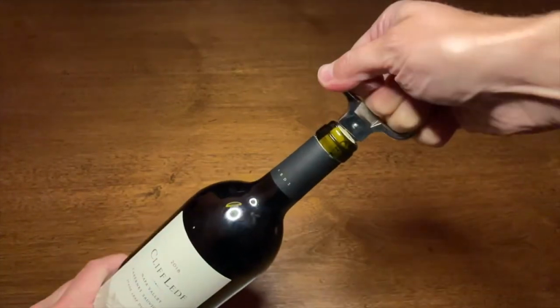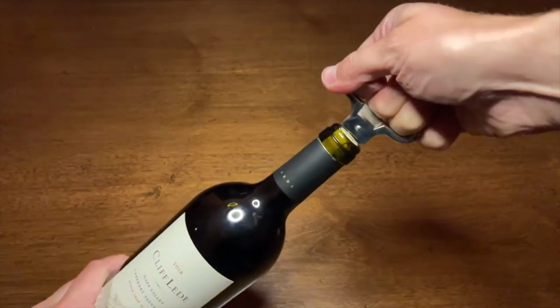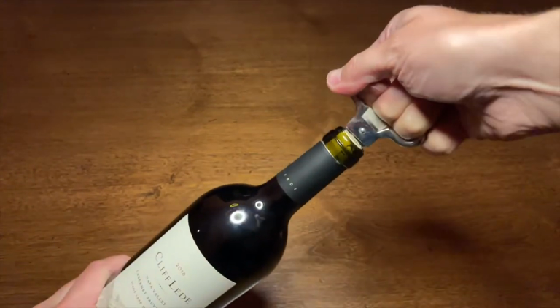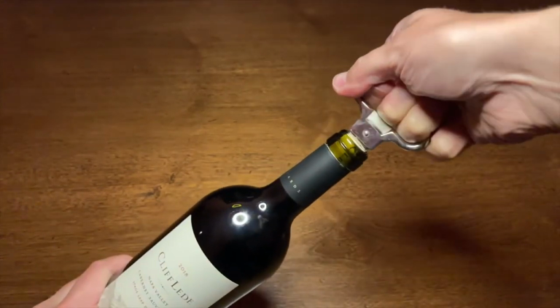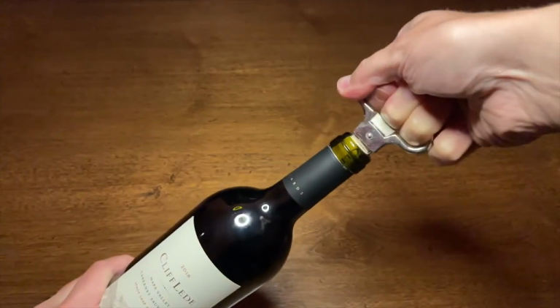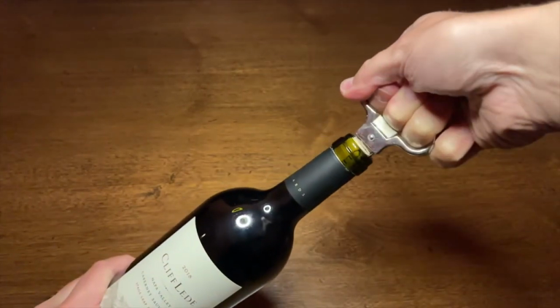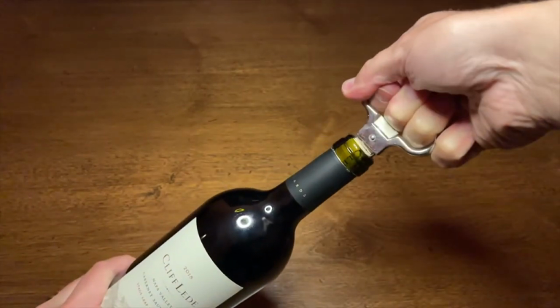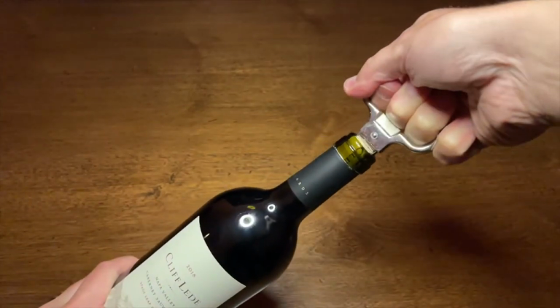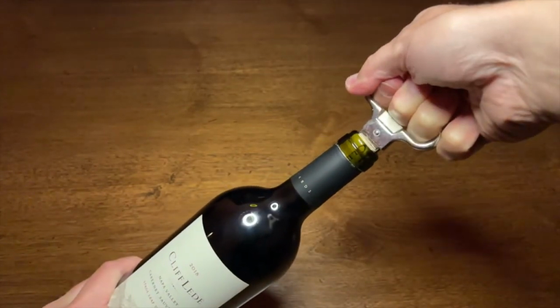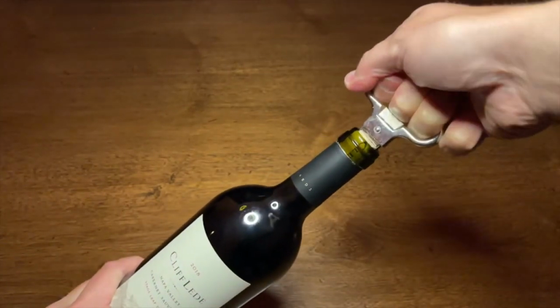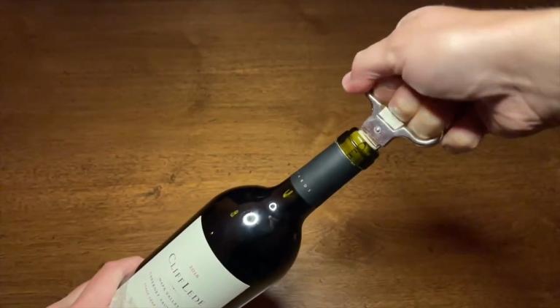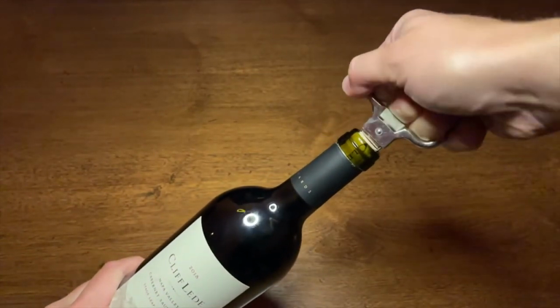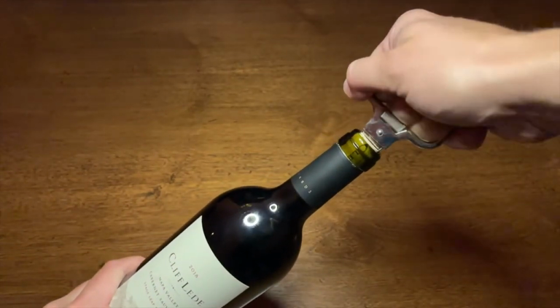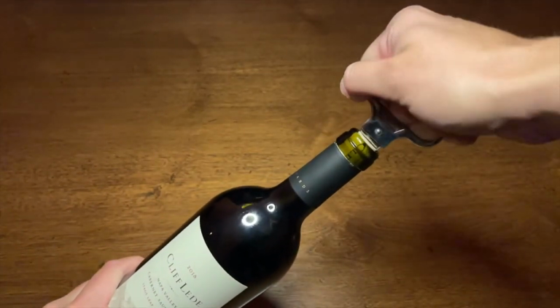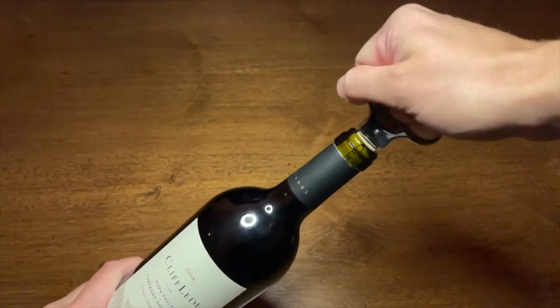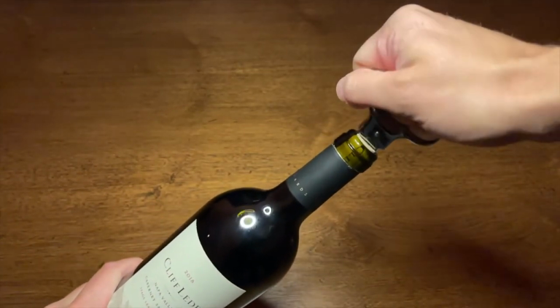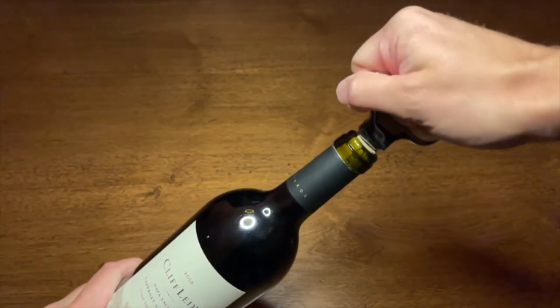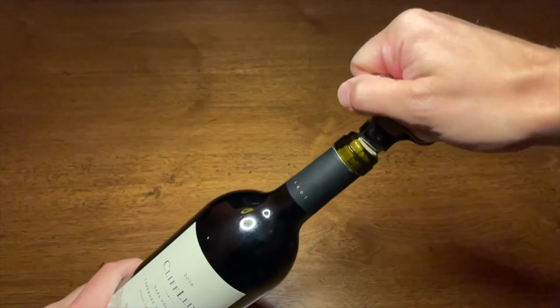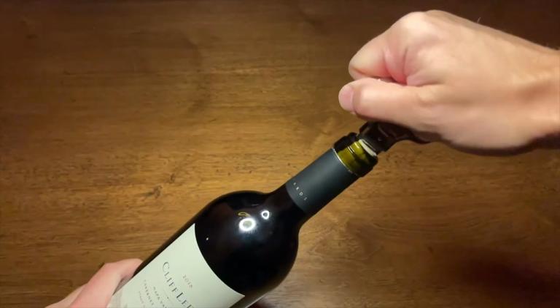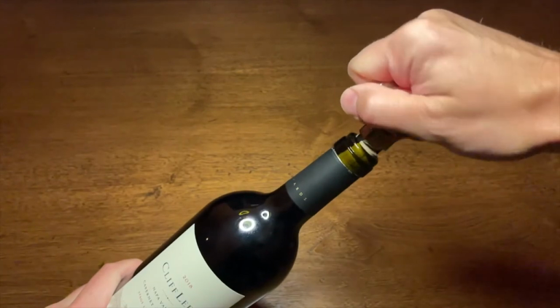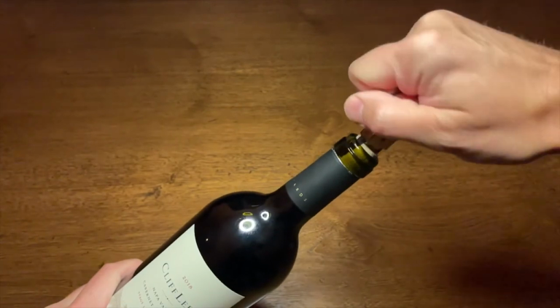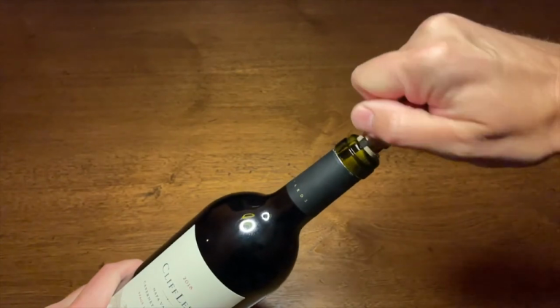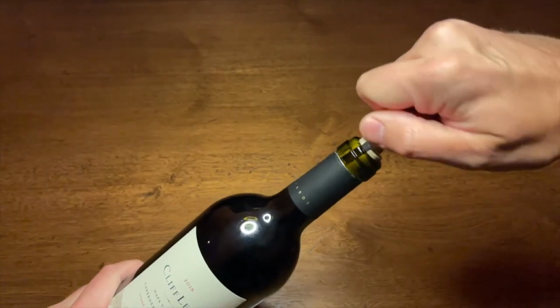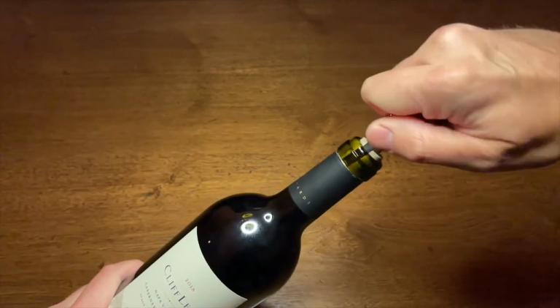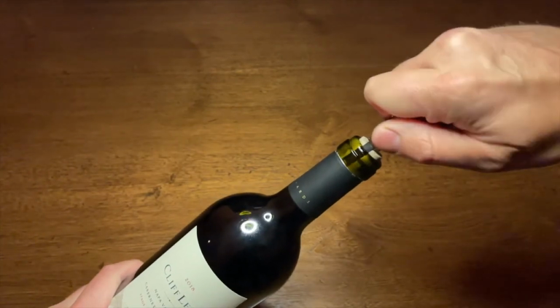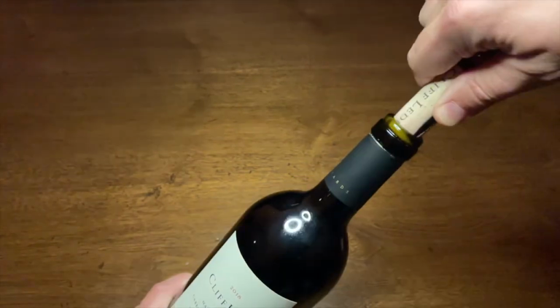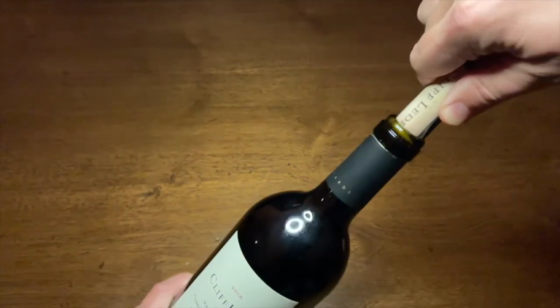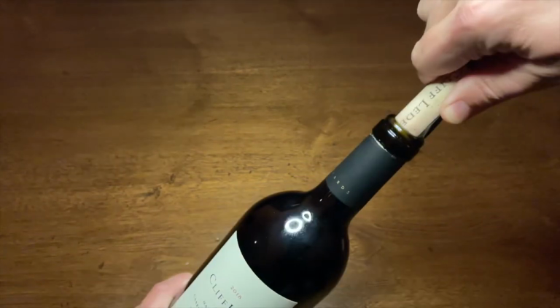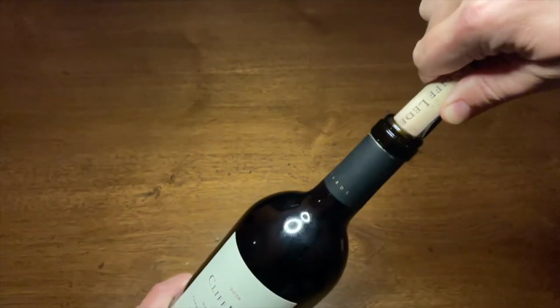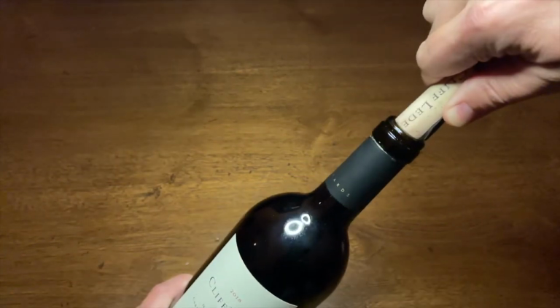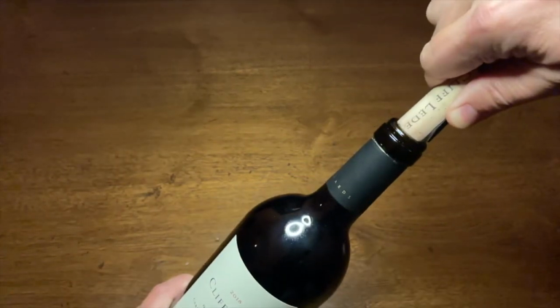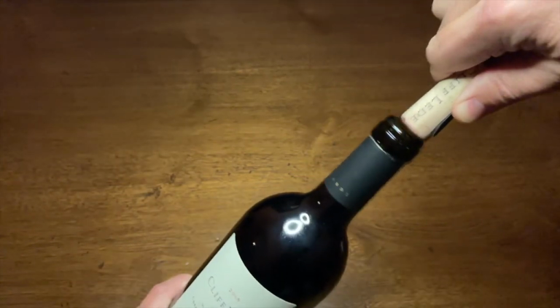Once the osso is all the way in, grab the top handle, twist and pull upward smoothly to extract the cork.